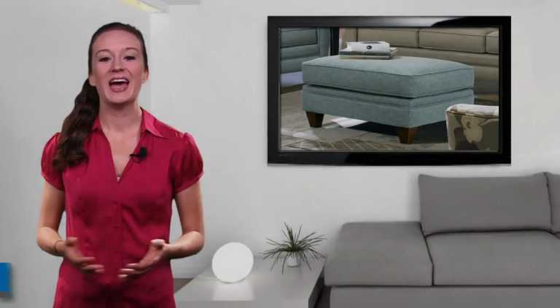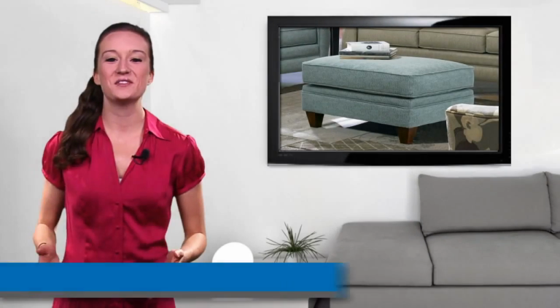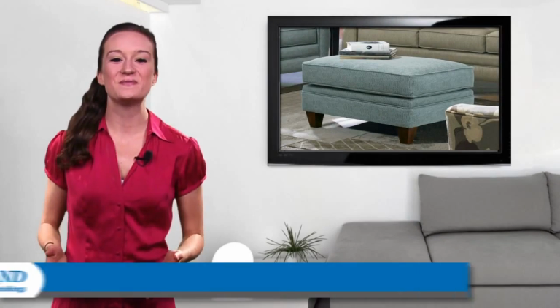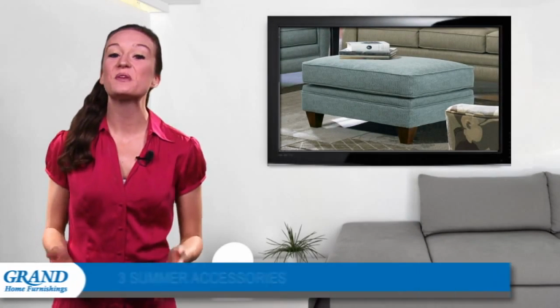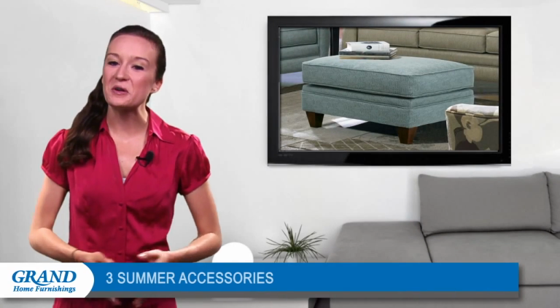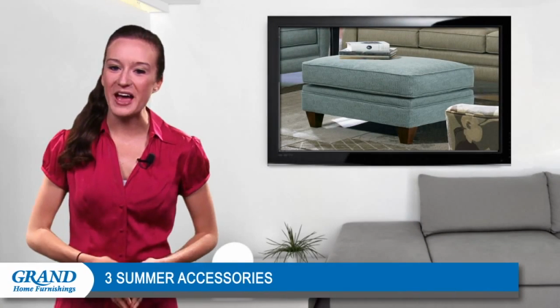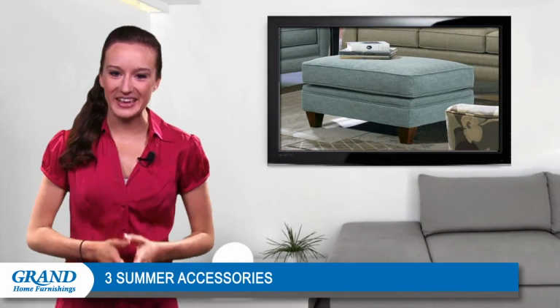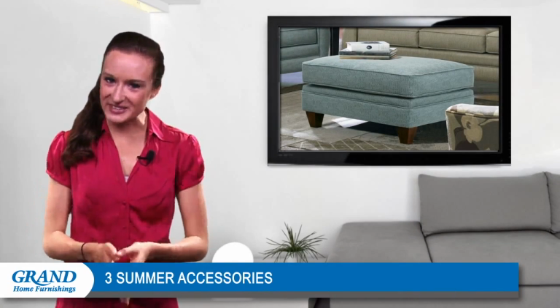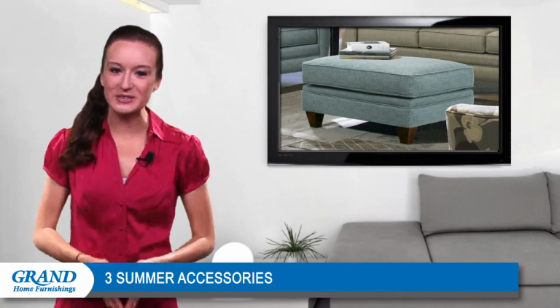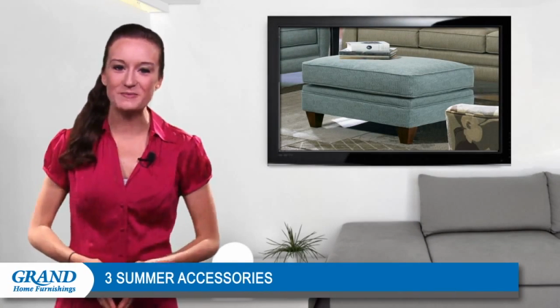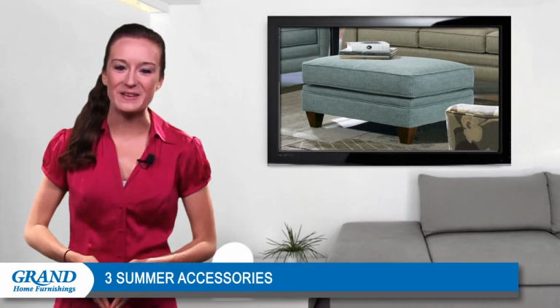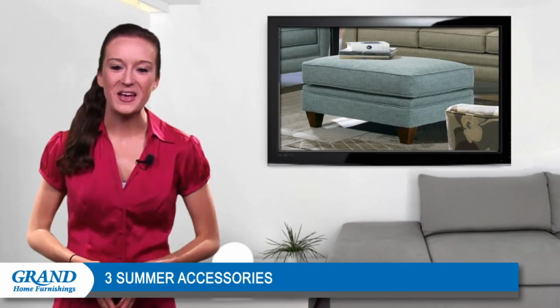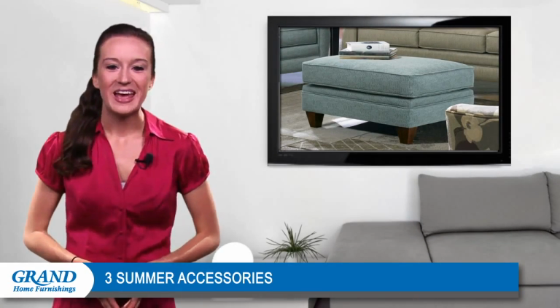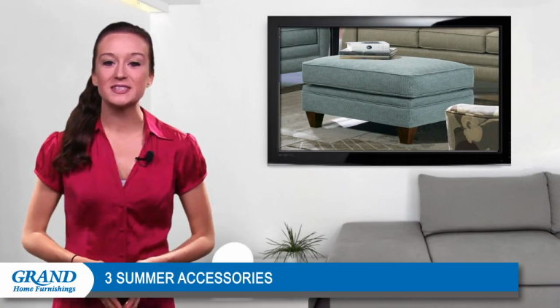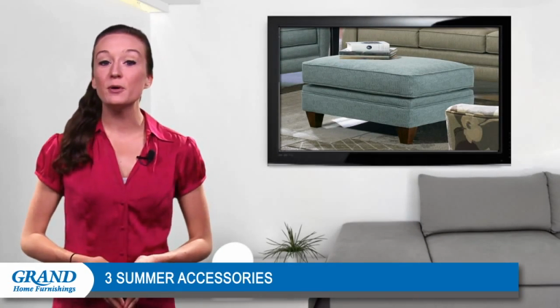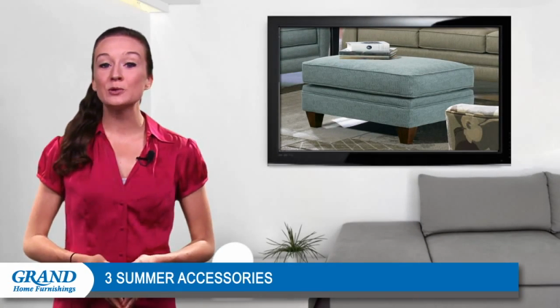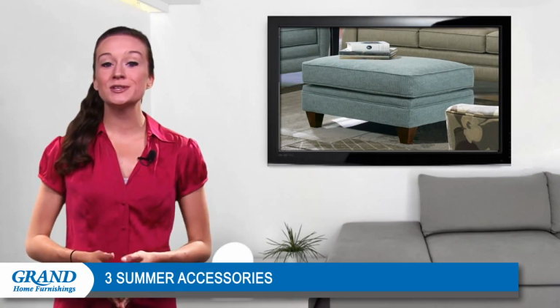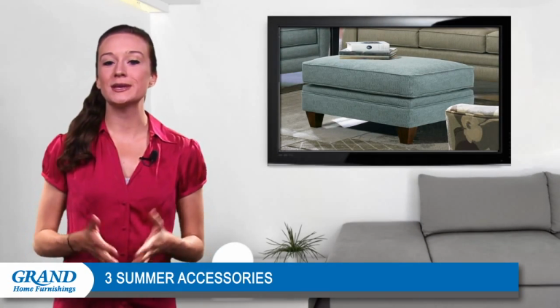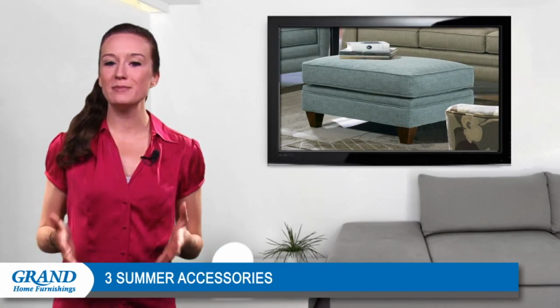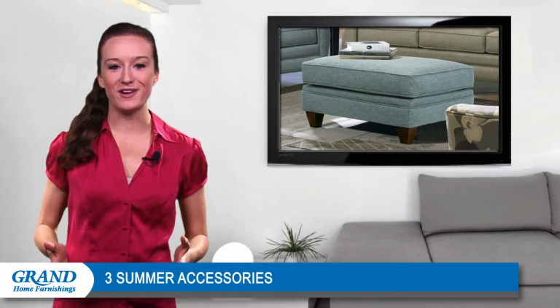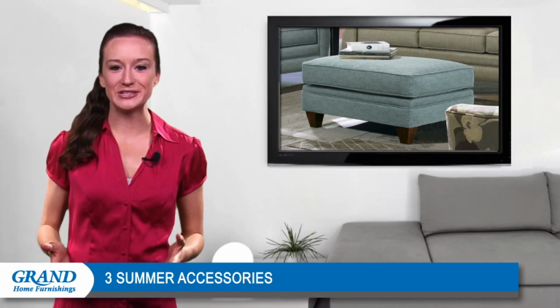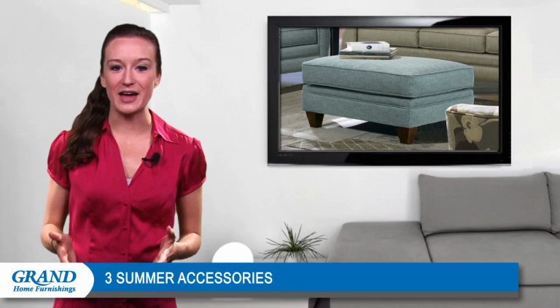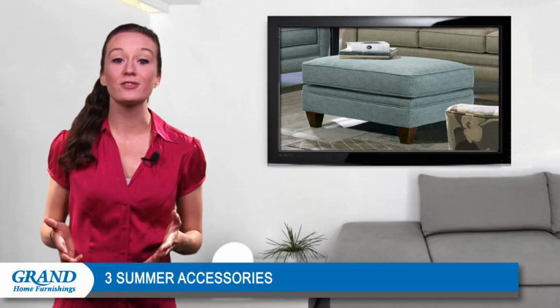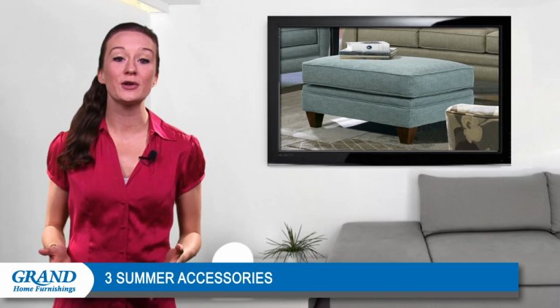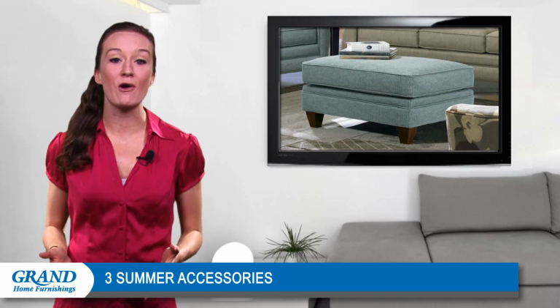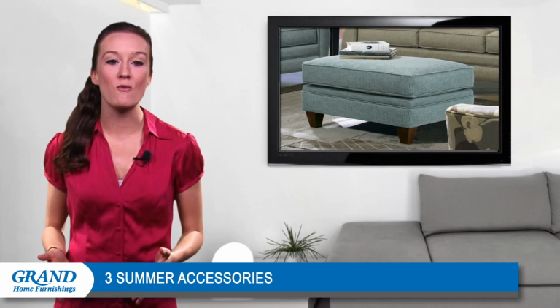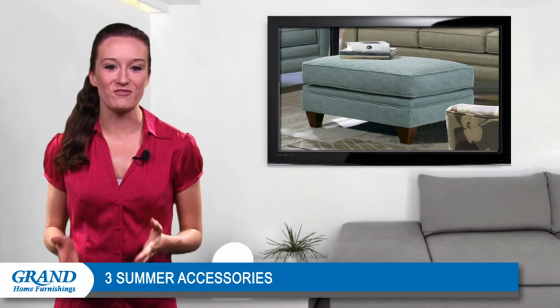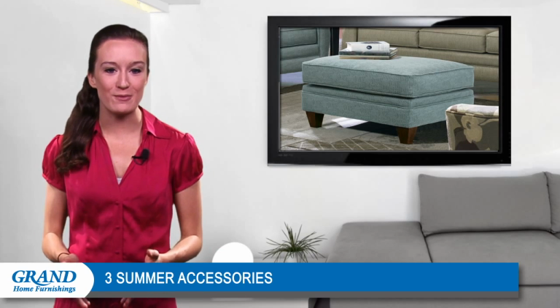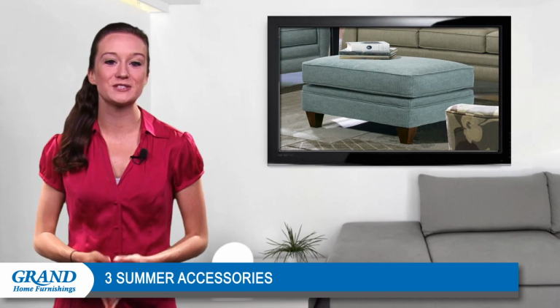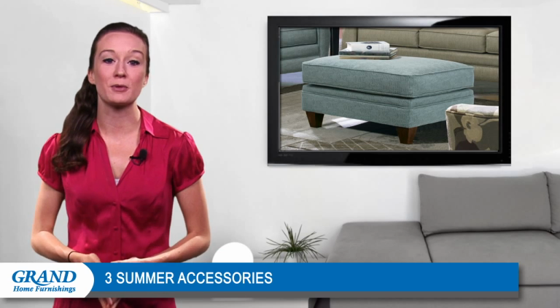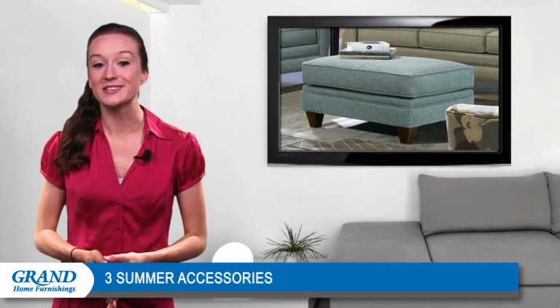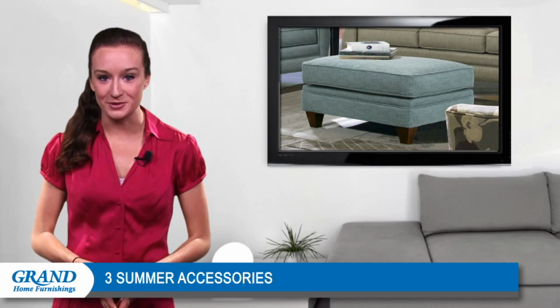Hi everyone, welcome back and thanks for stopping by. As summer approaches, it can be fun to add flair to your home with vibrant summer accessories.